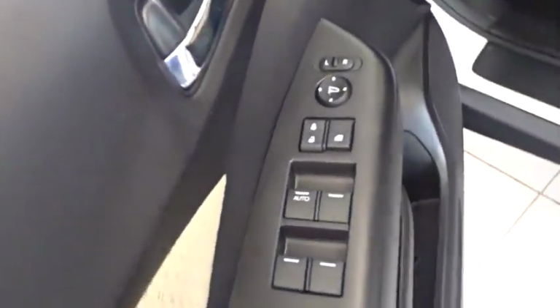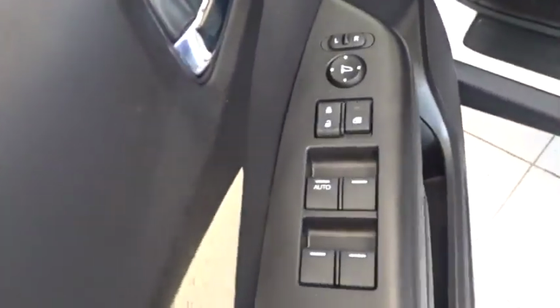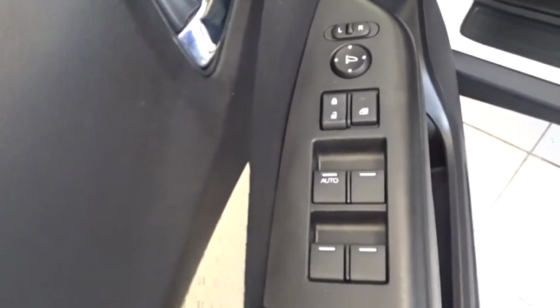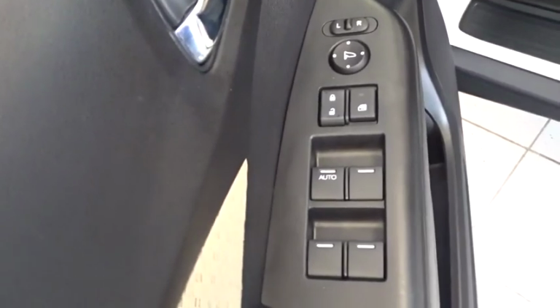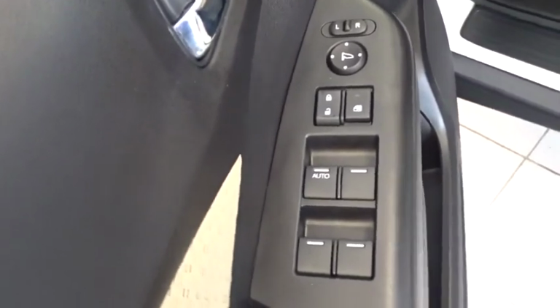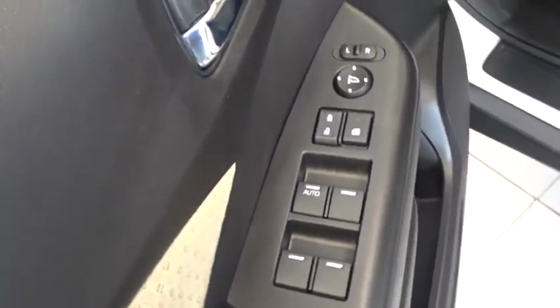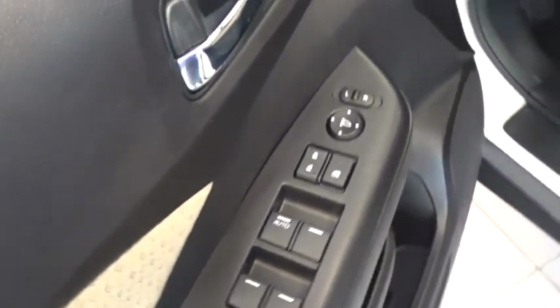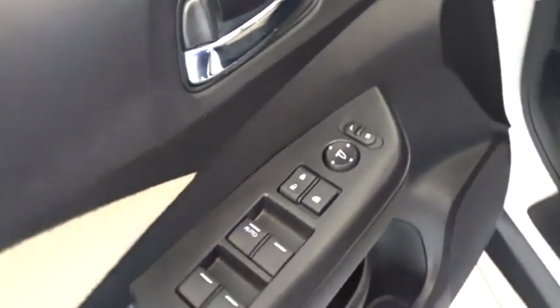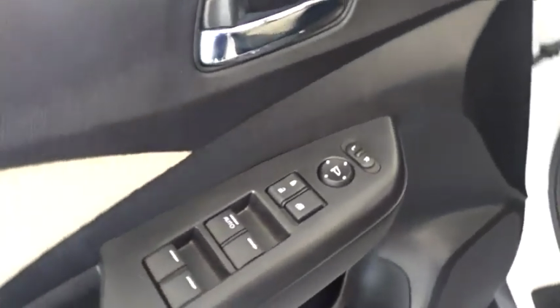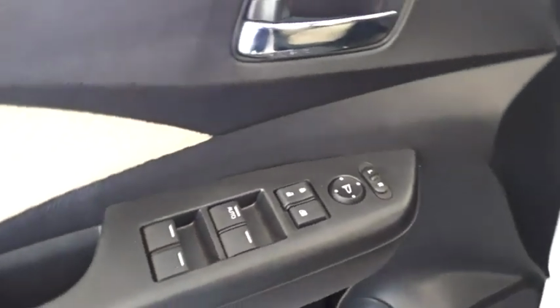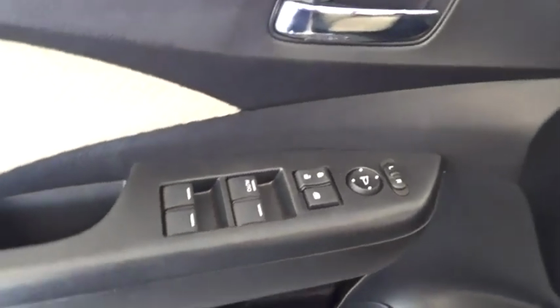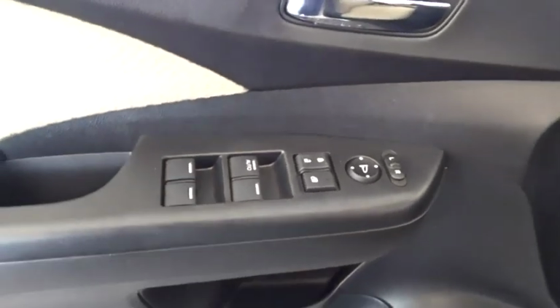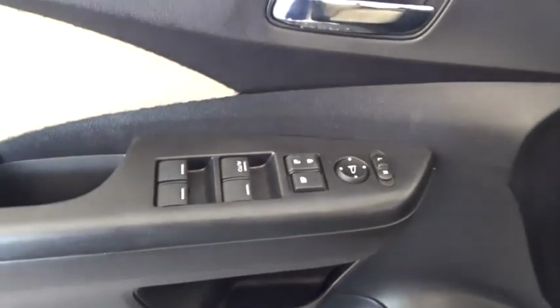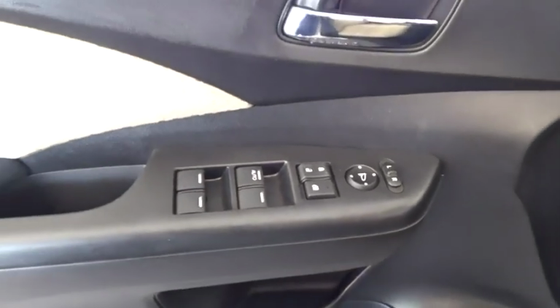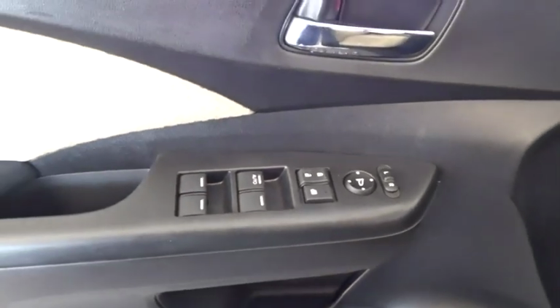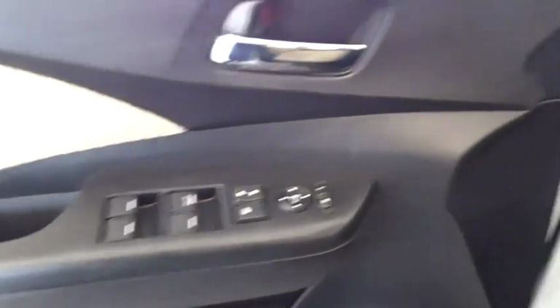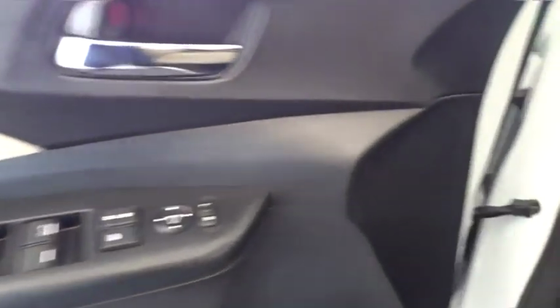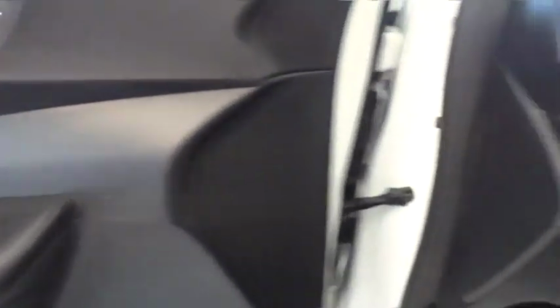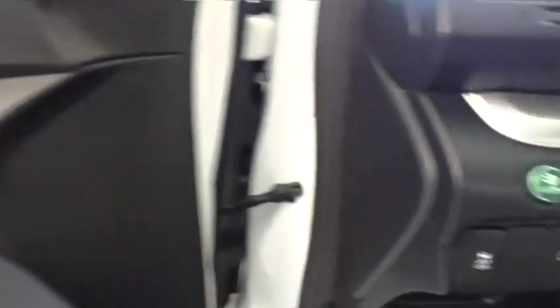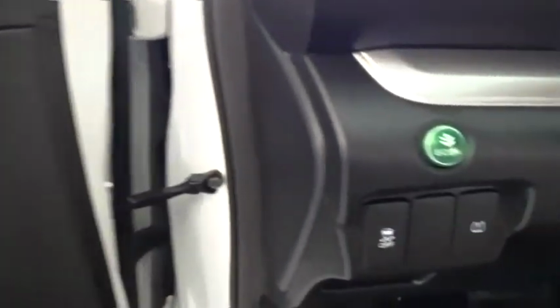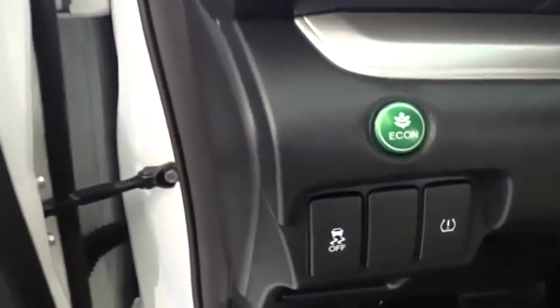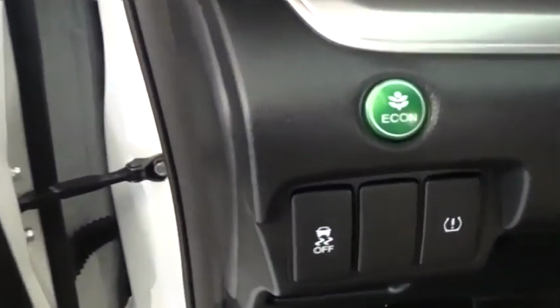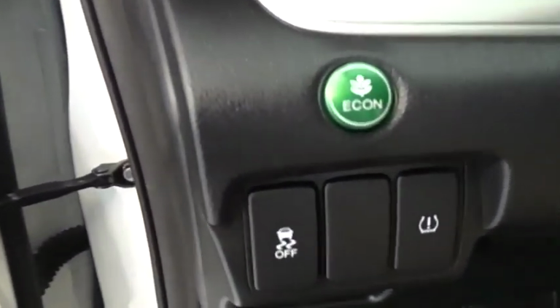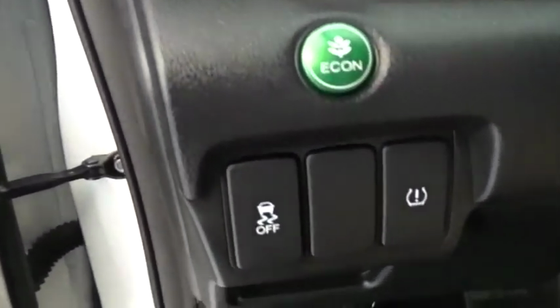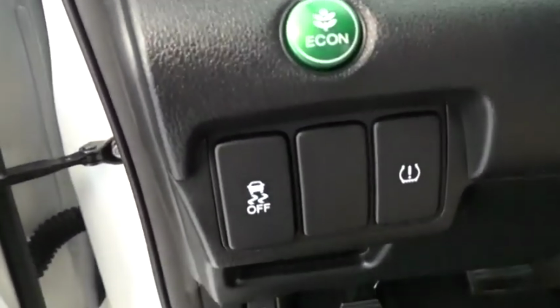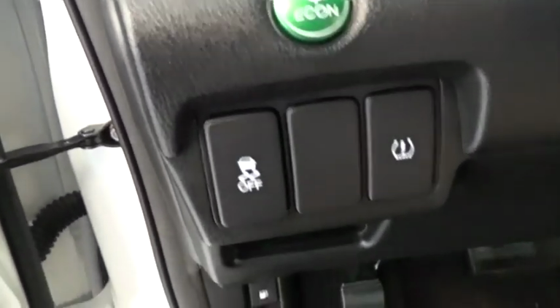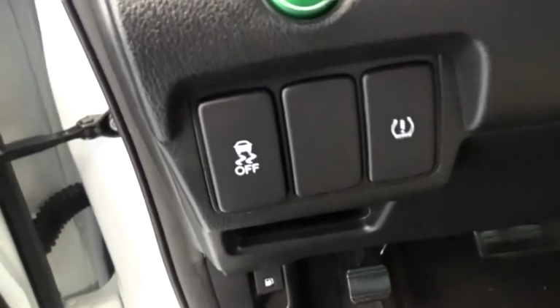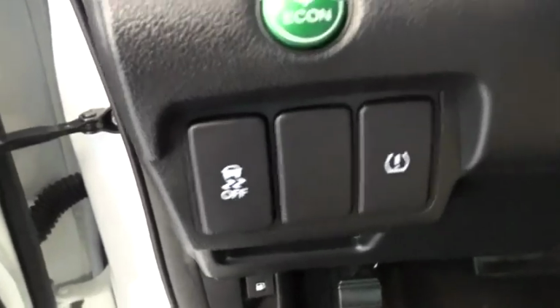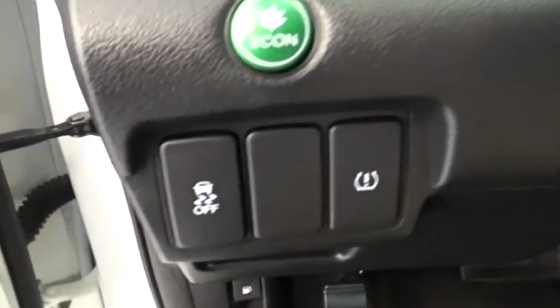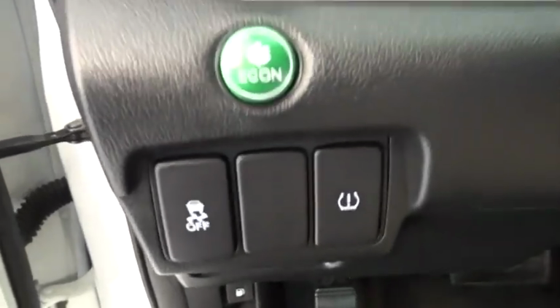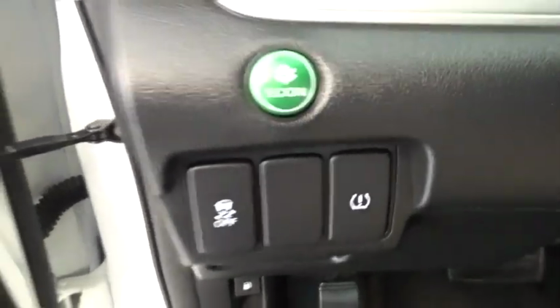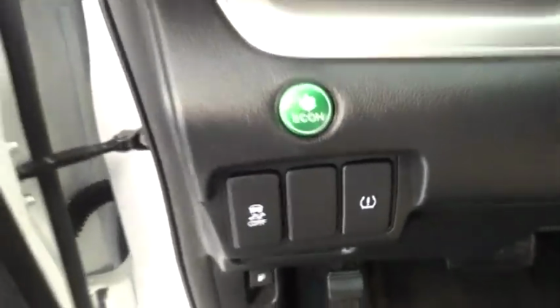steering wheel audio control, keyless entry, traction control, stability control, anti-lock braking system, and Bluetooth.